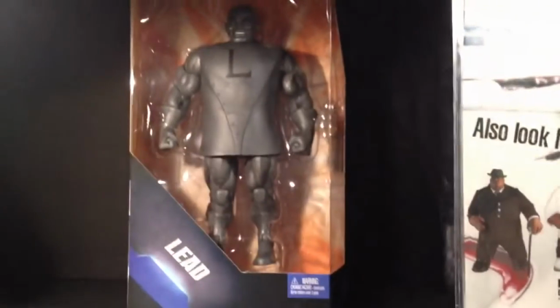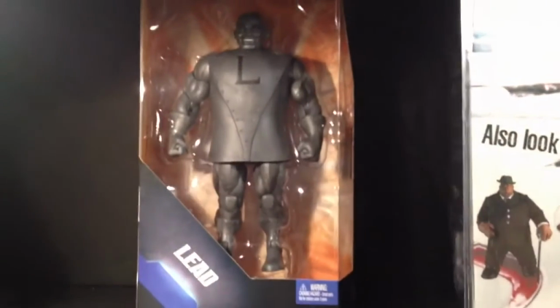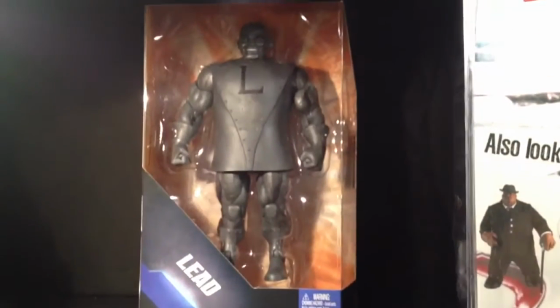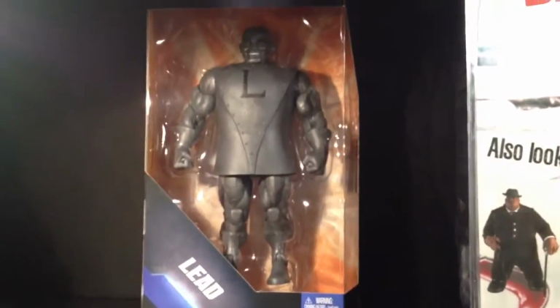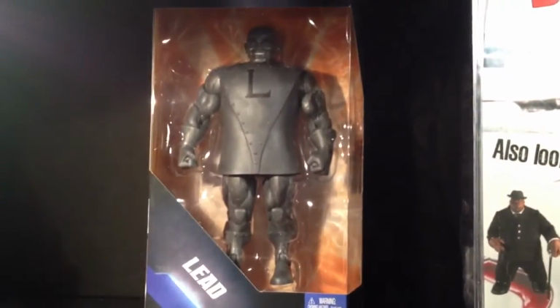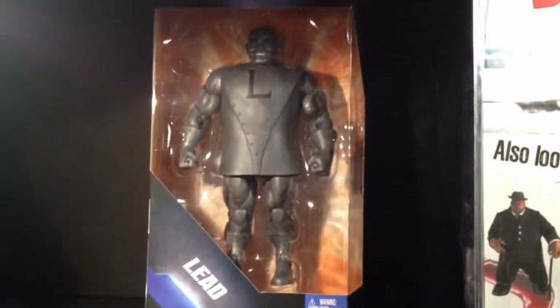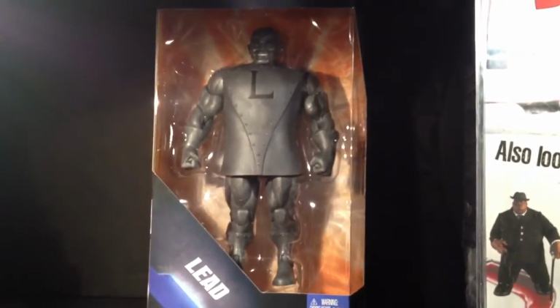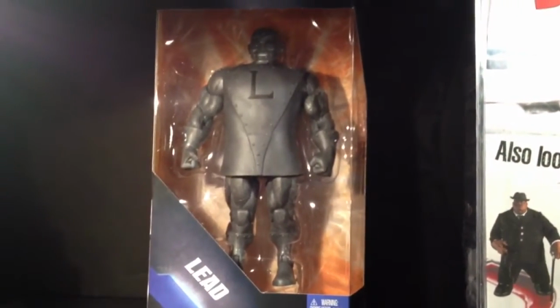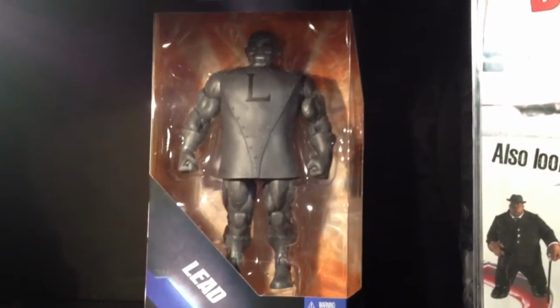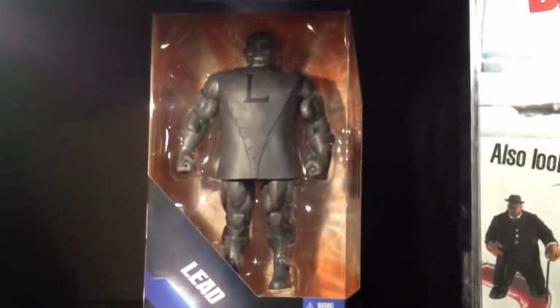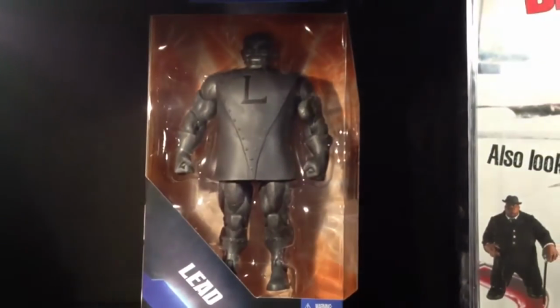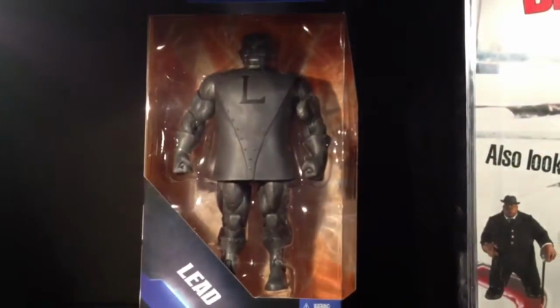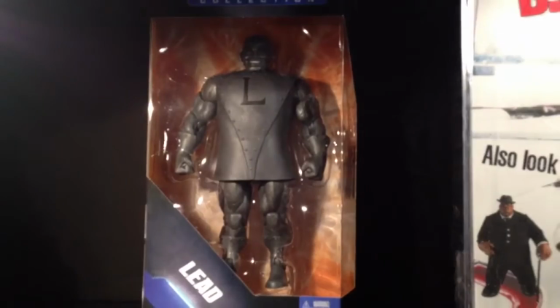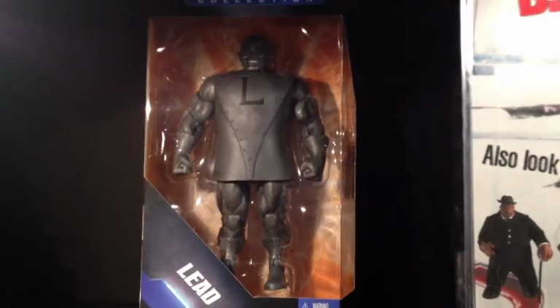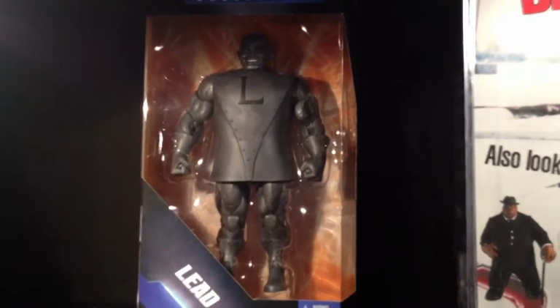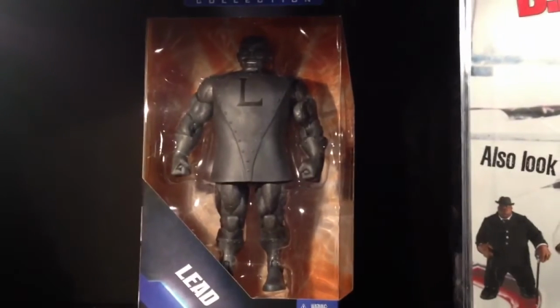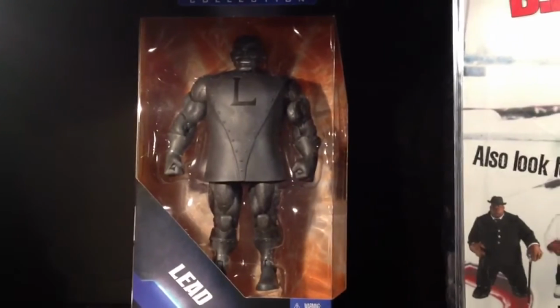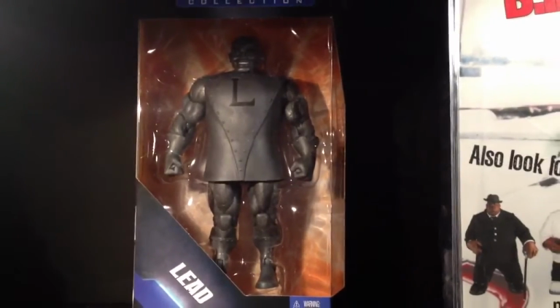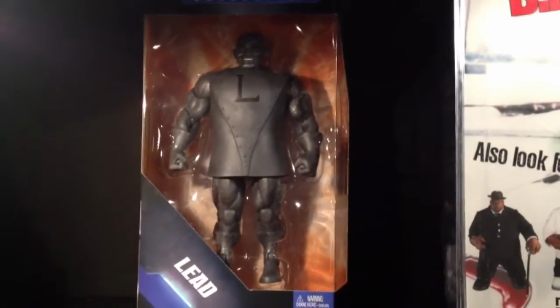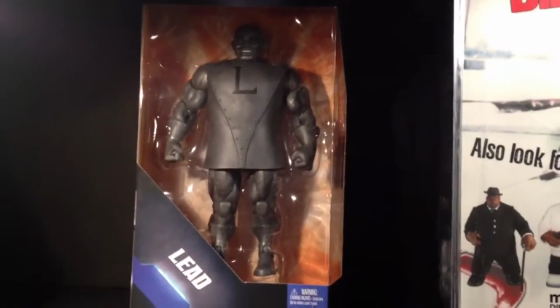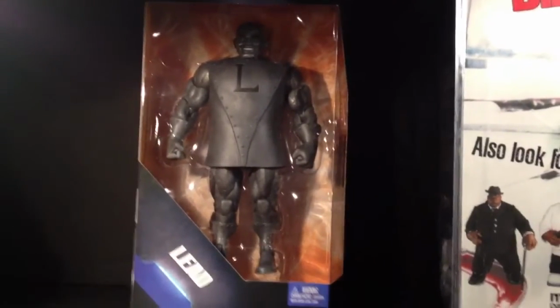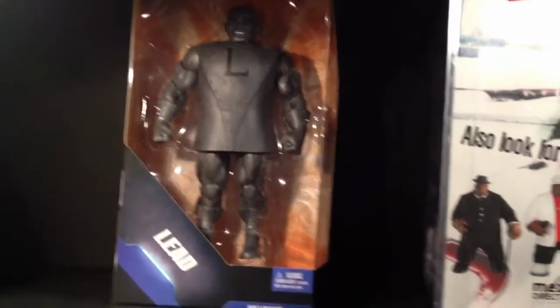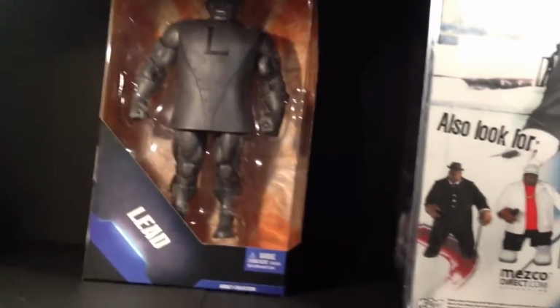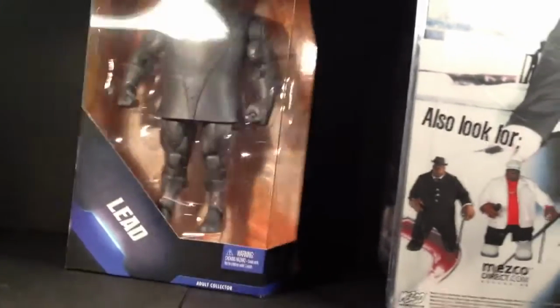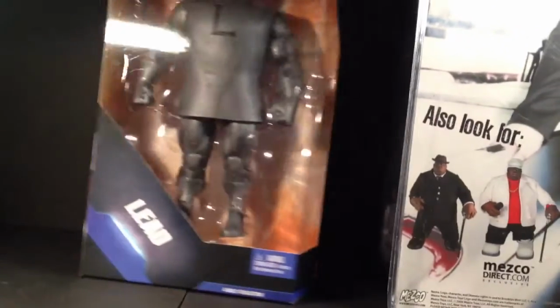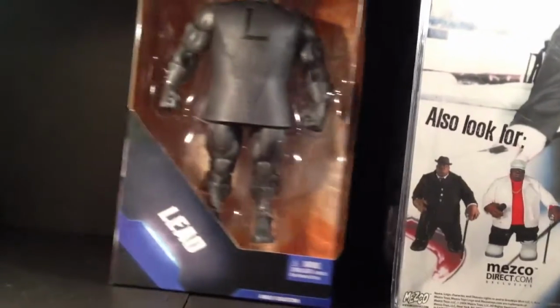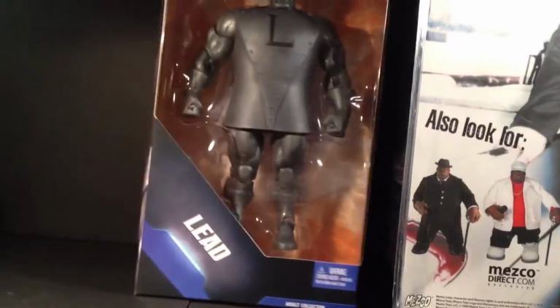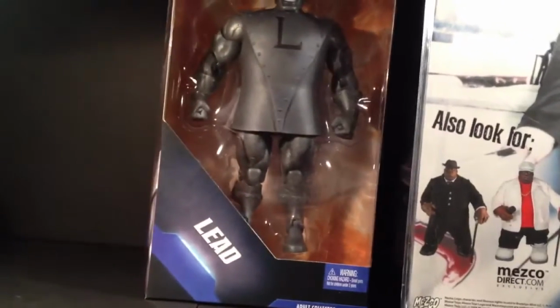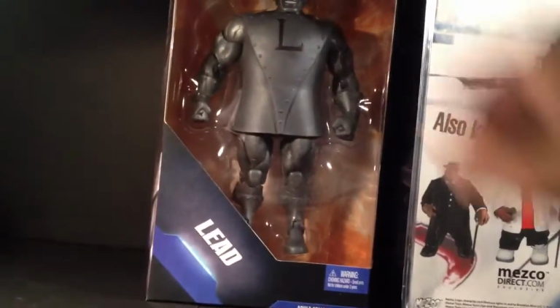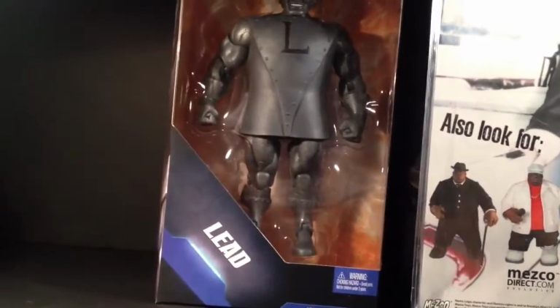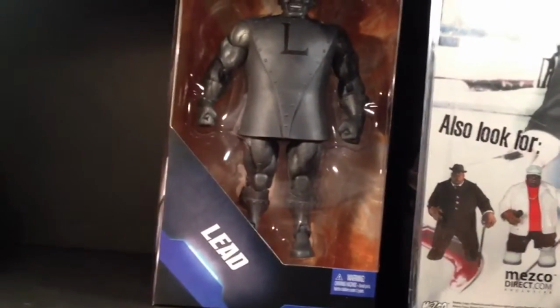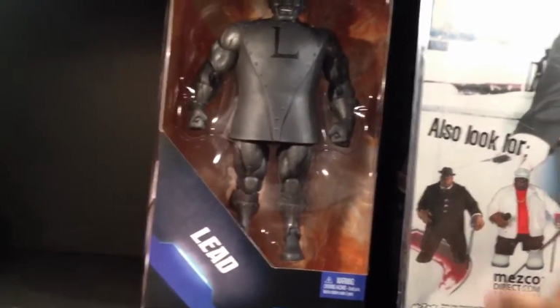Picked up Lead. This figure is fucking huge.